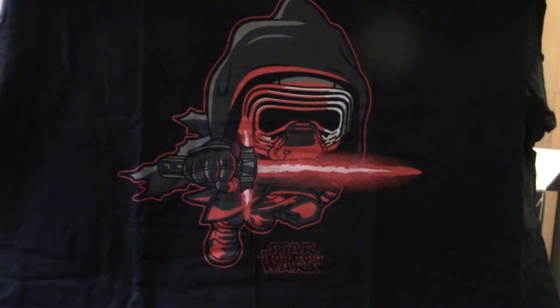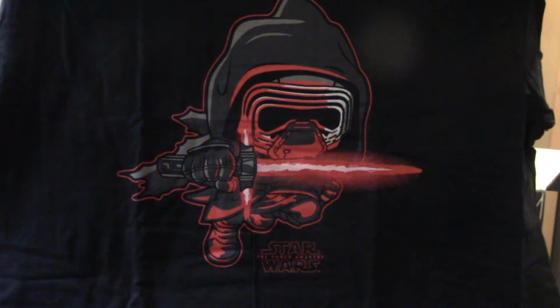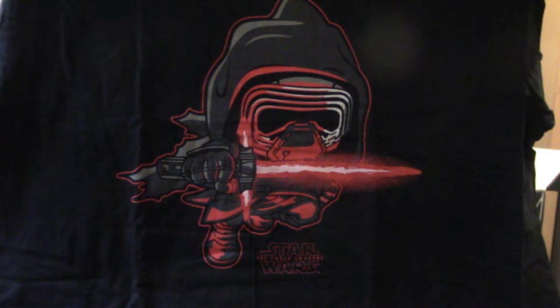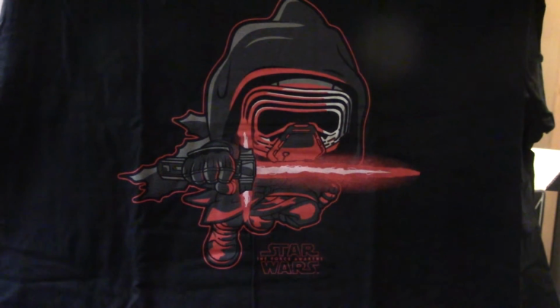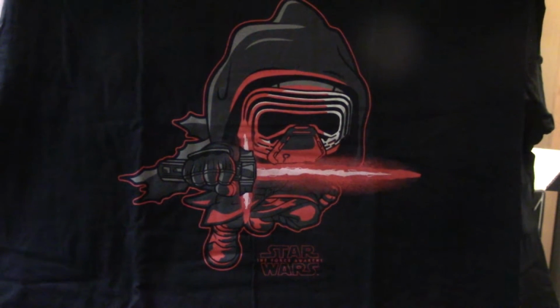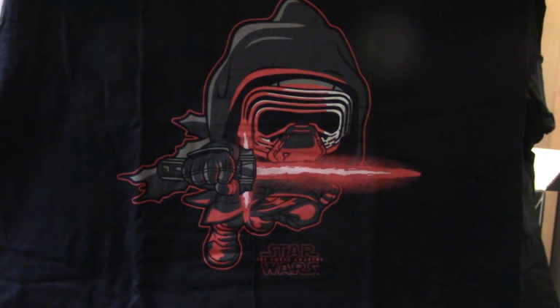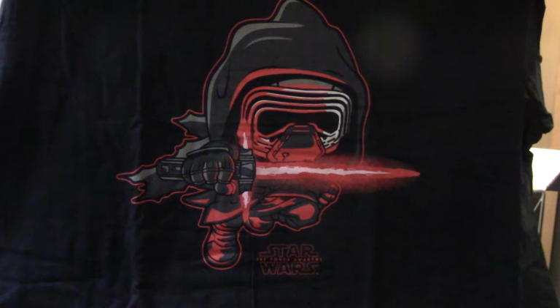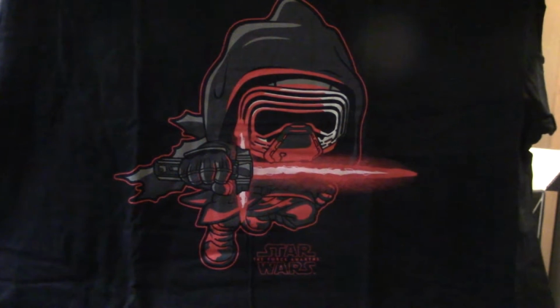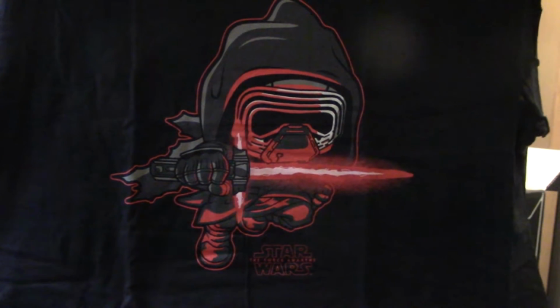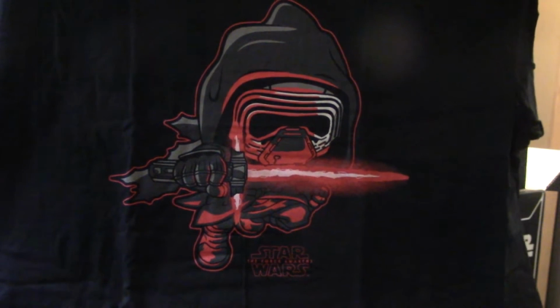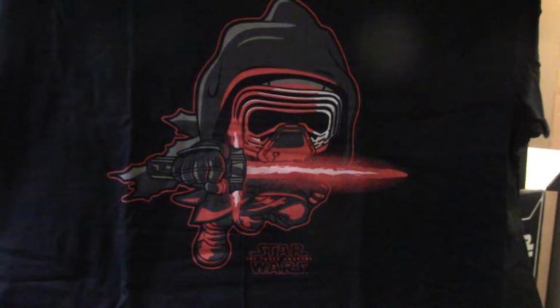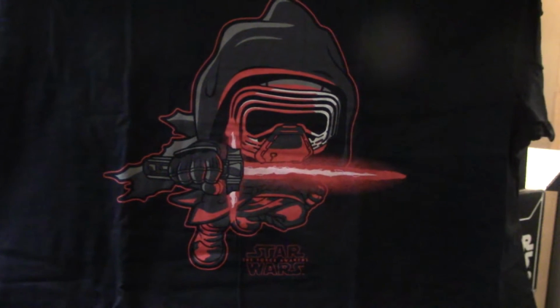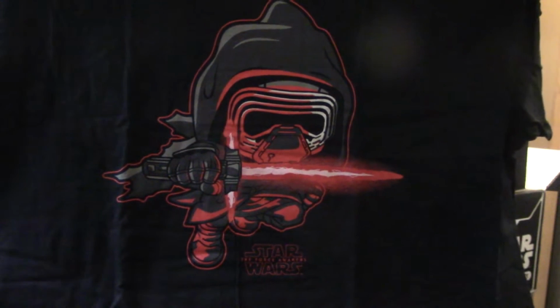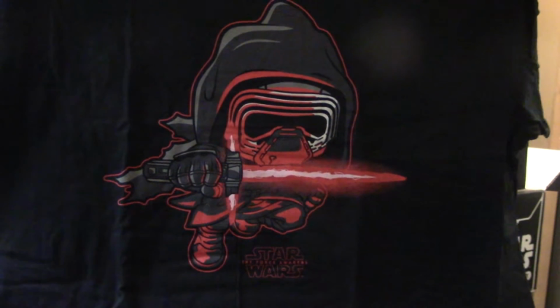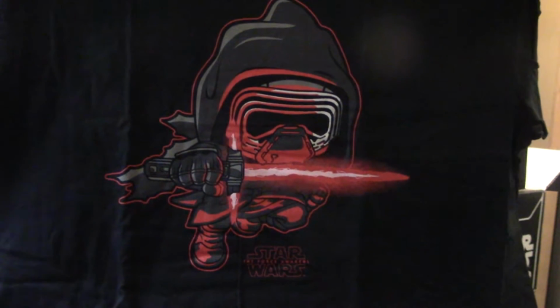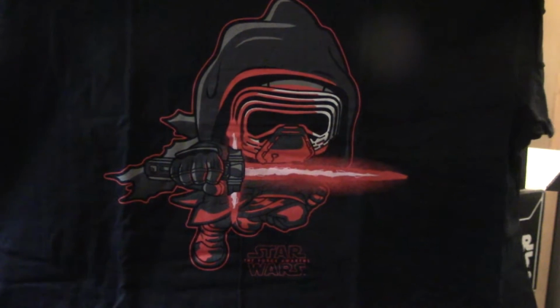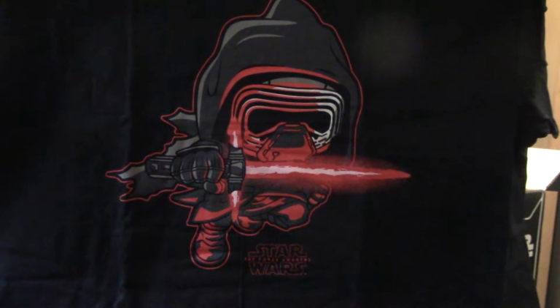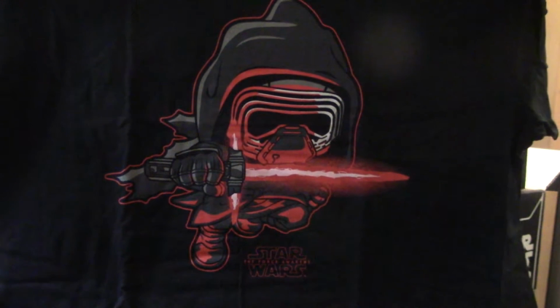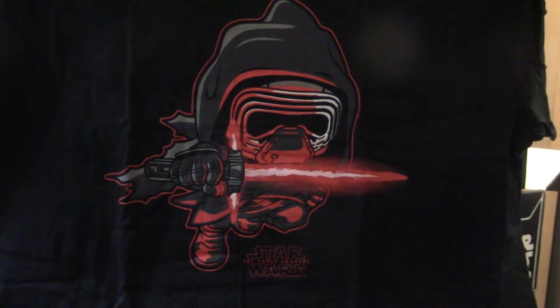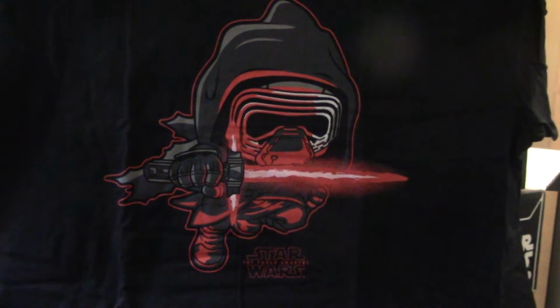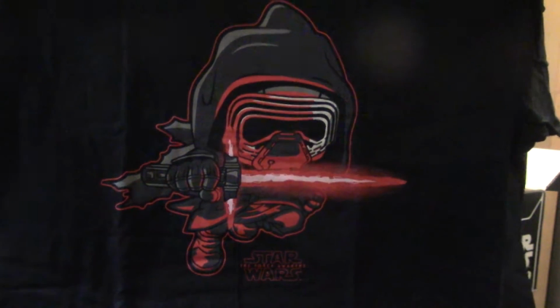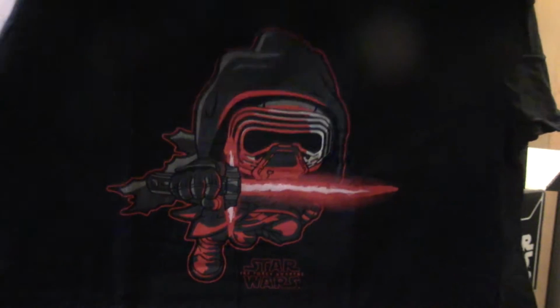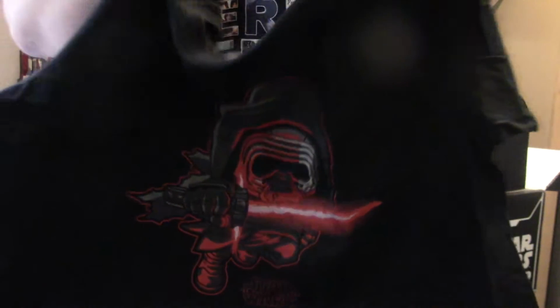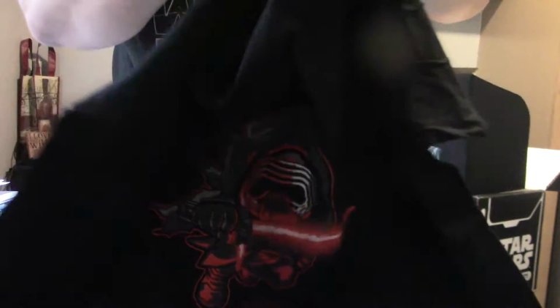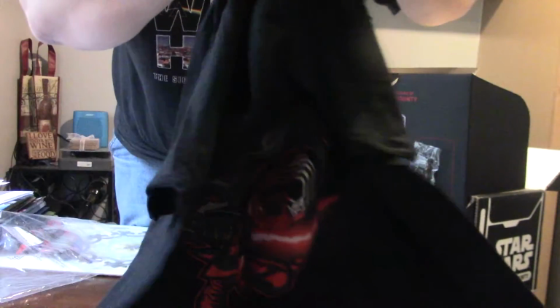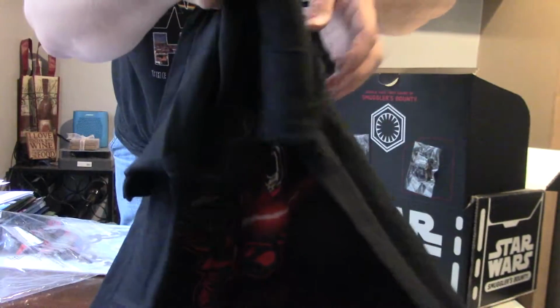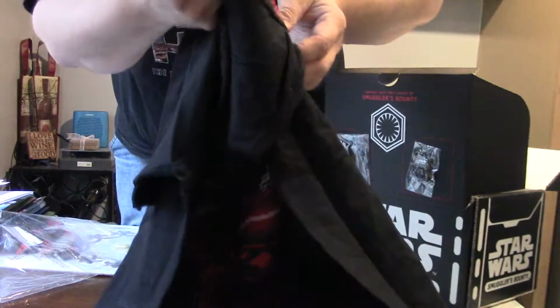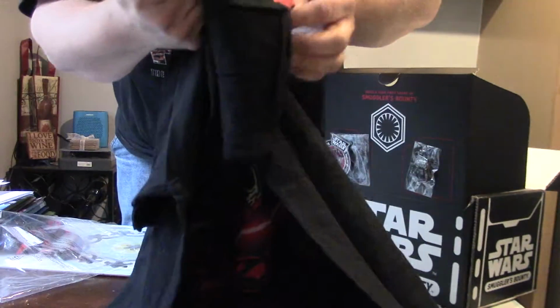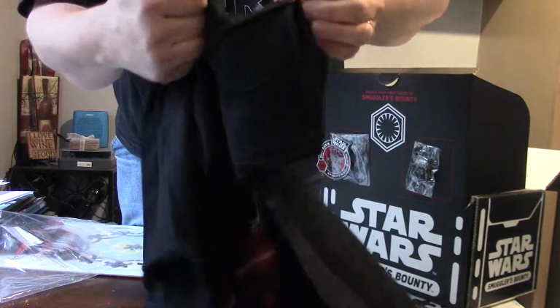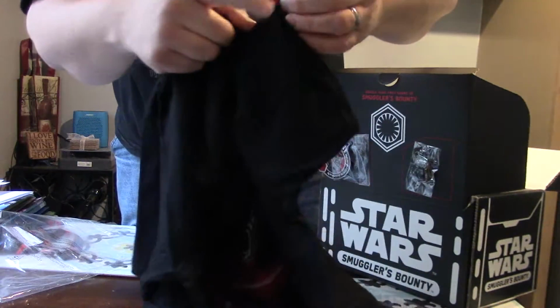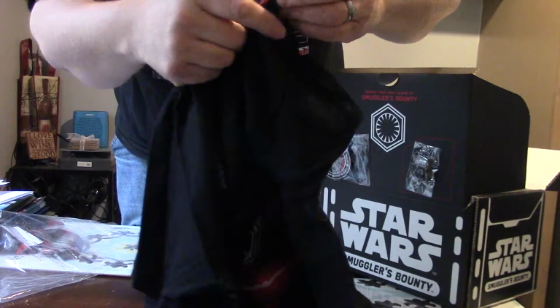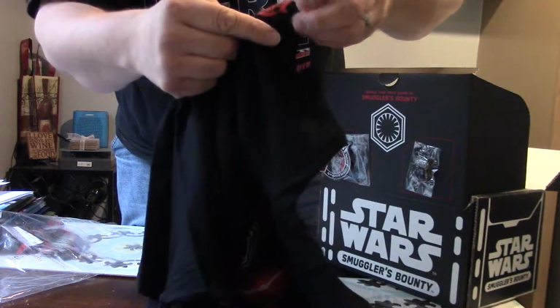That's pretty cool — it's a little Funko dude, or dudette, kind of a little dude. It's all right, that's a Funko Pop on the shirt.